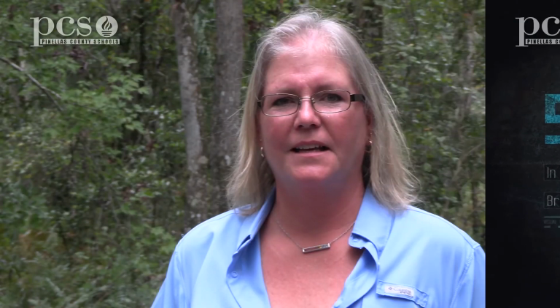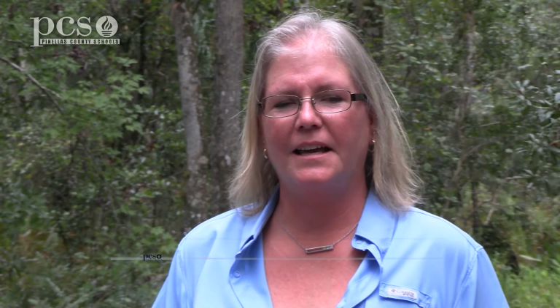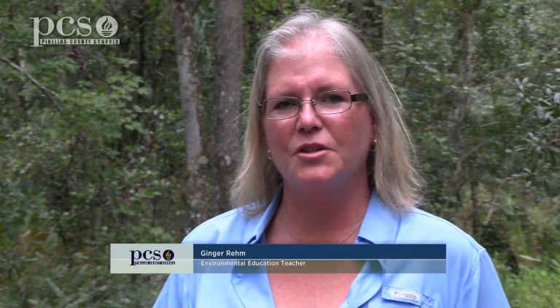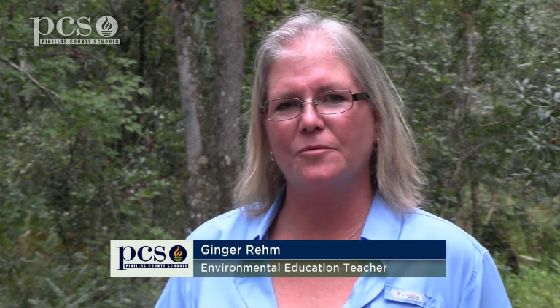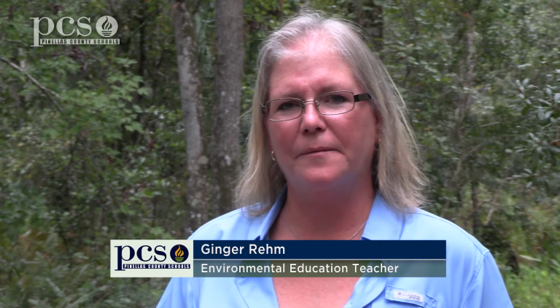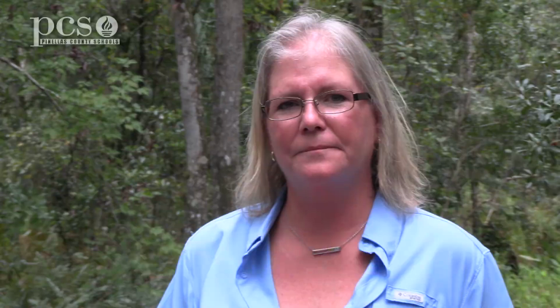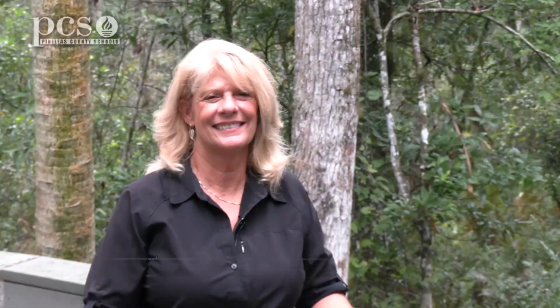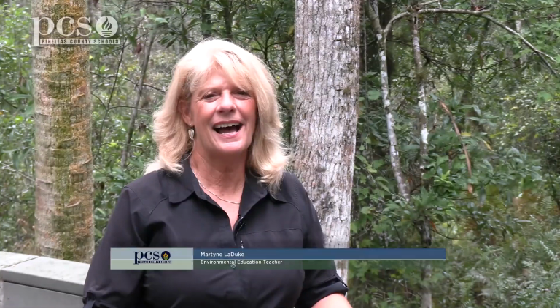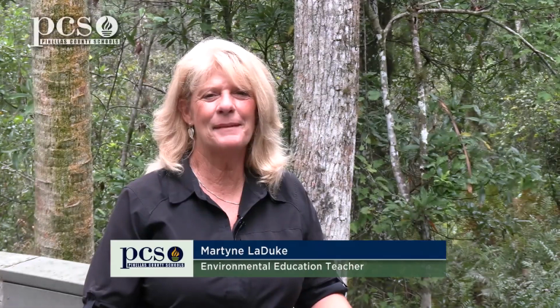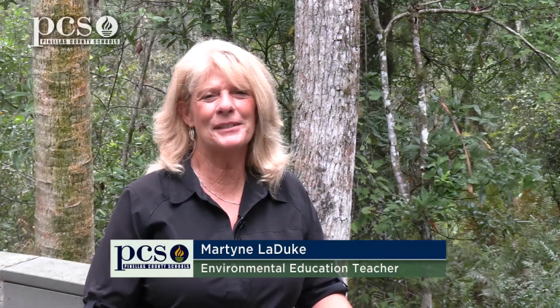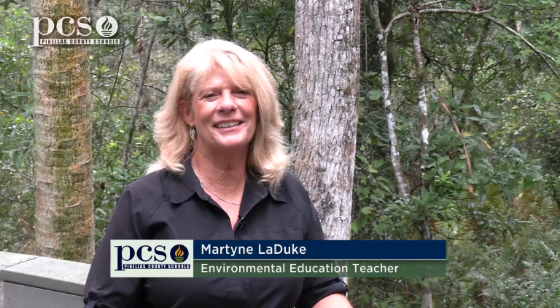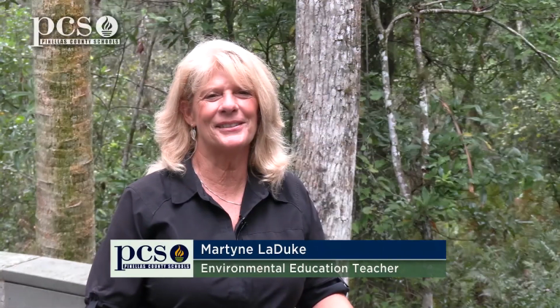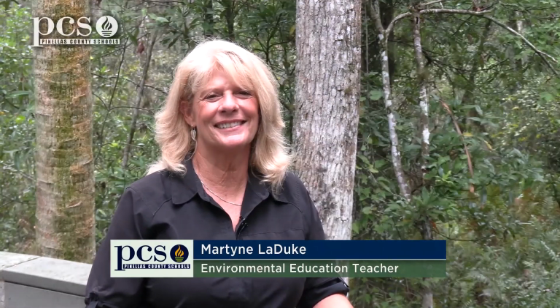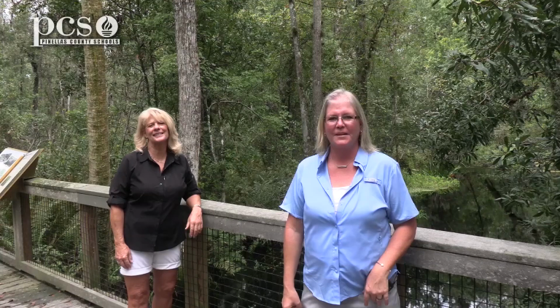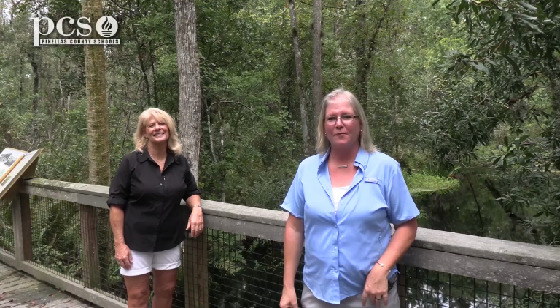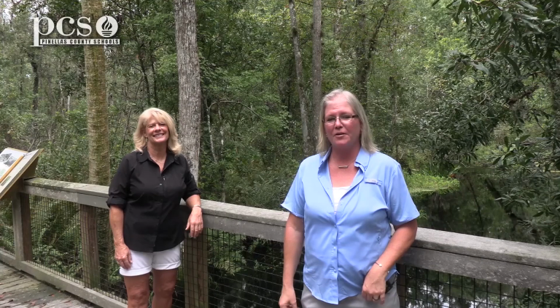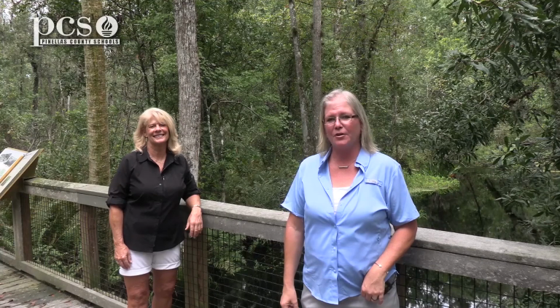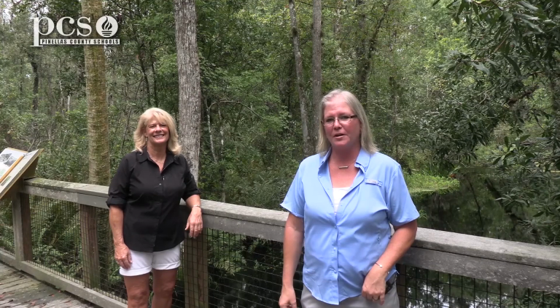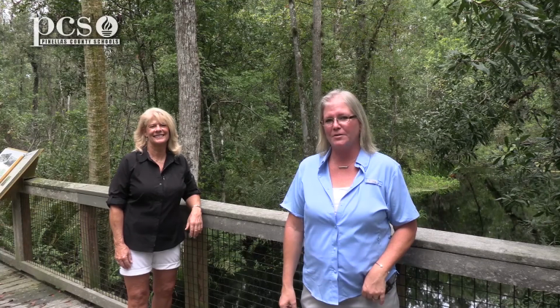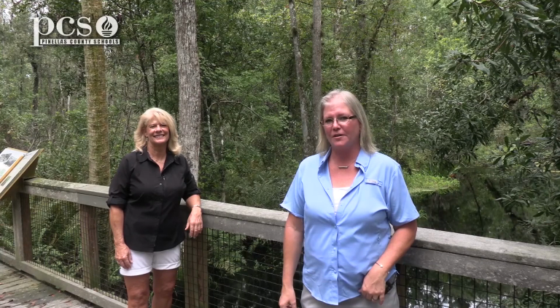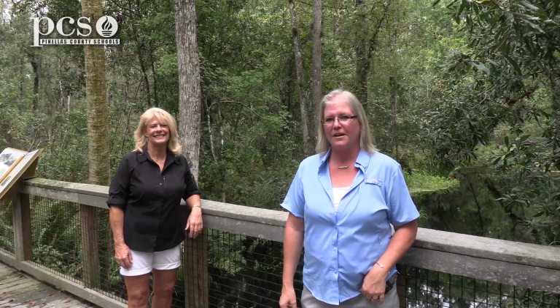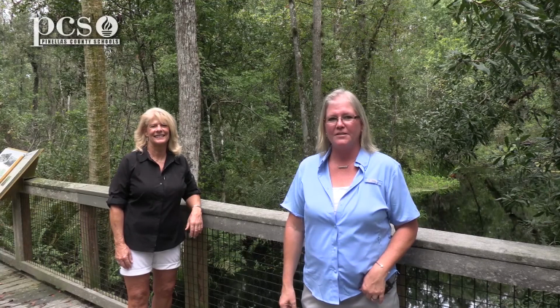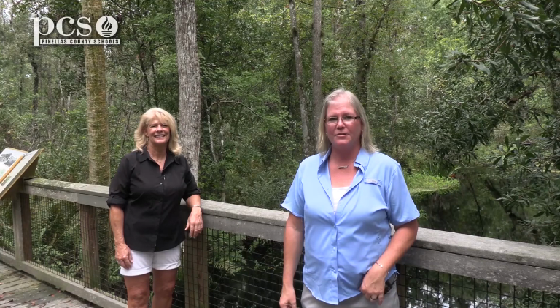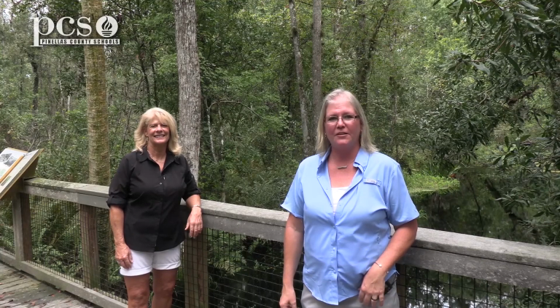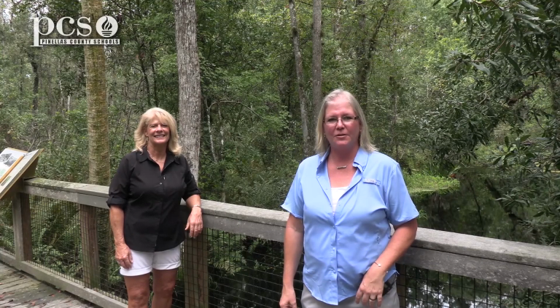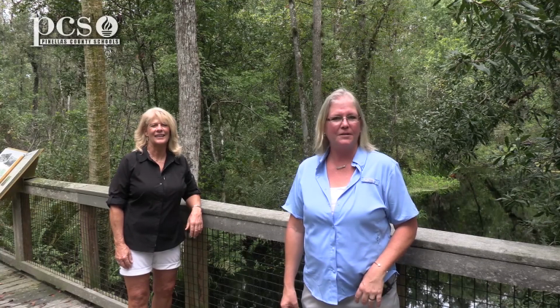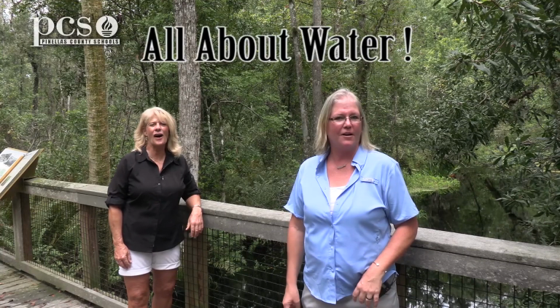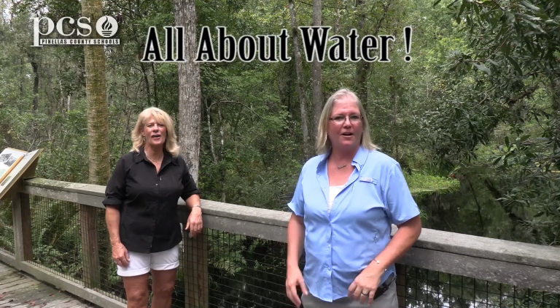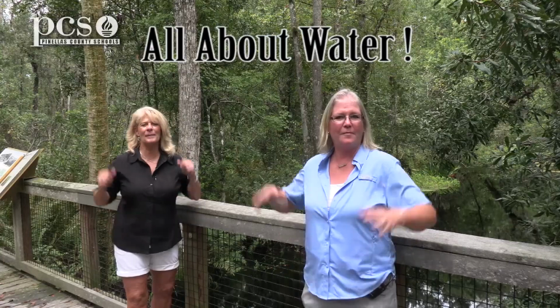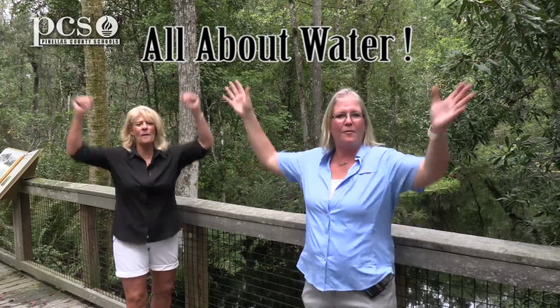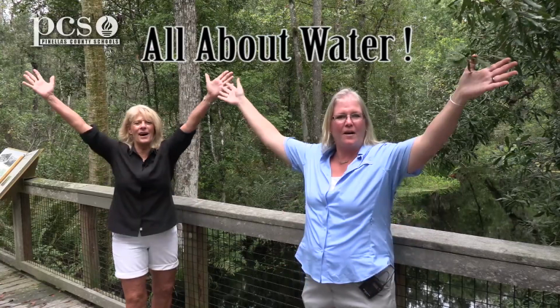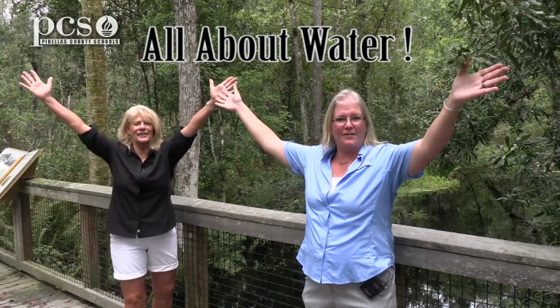Hi, I'm Ginger Rem. I'm Martine LaDuke. And we're here at Brooker Creek Preserve to tell you all about water.